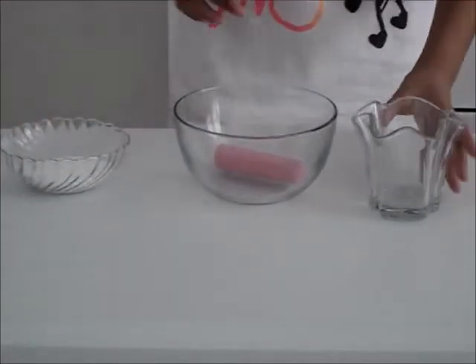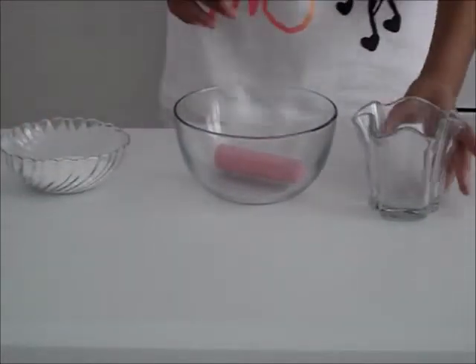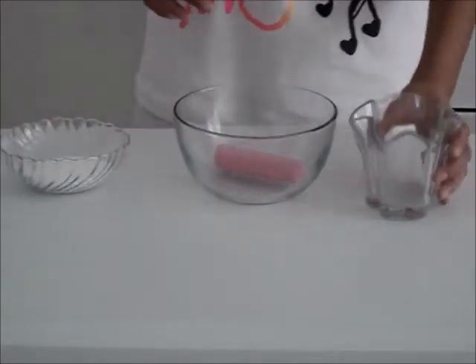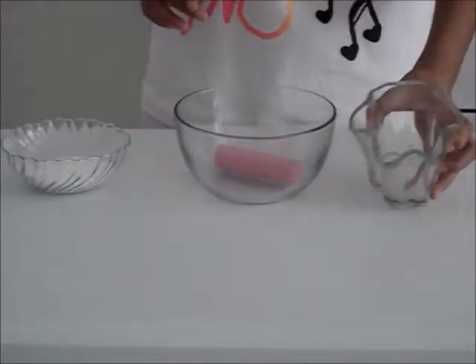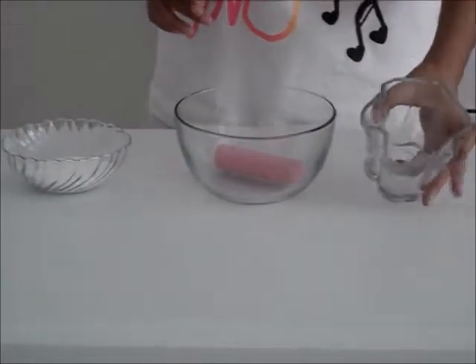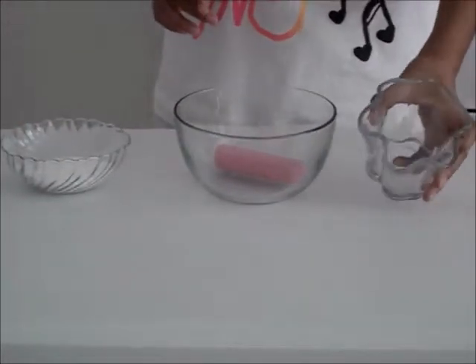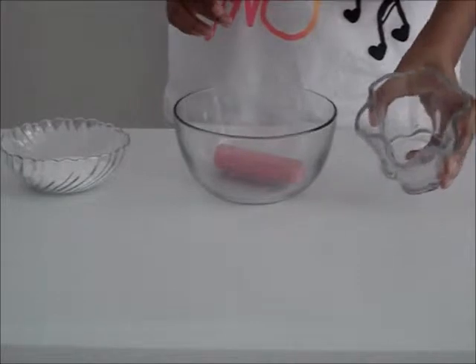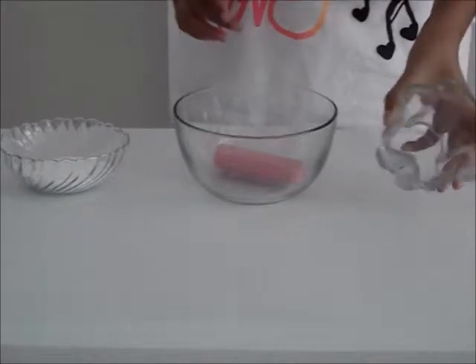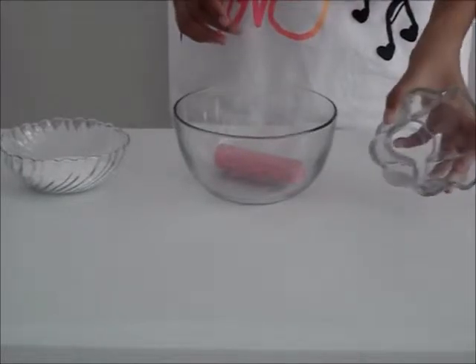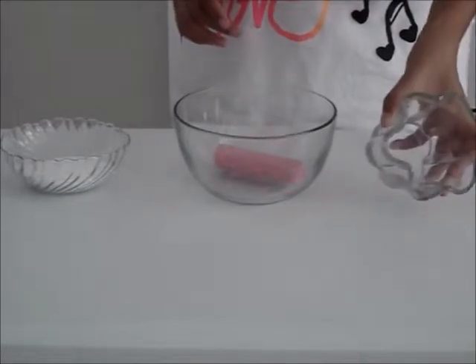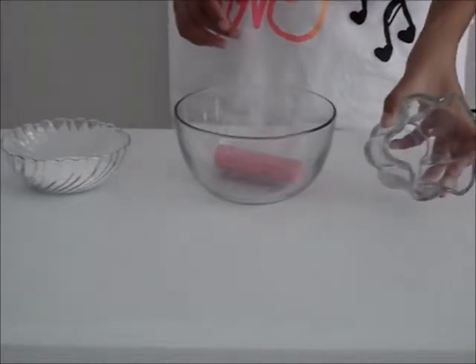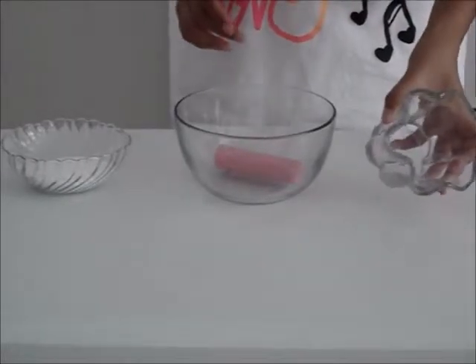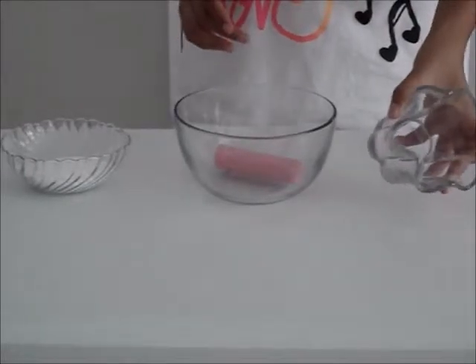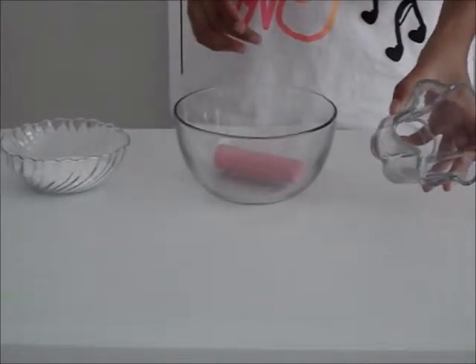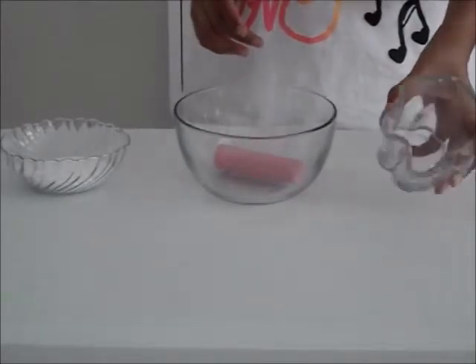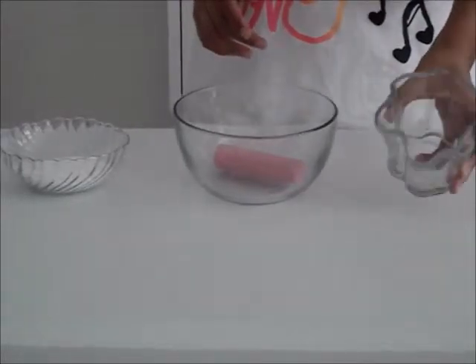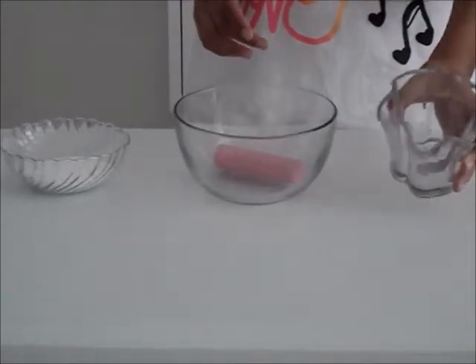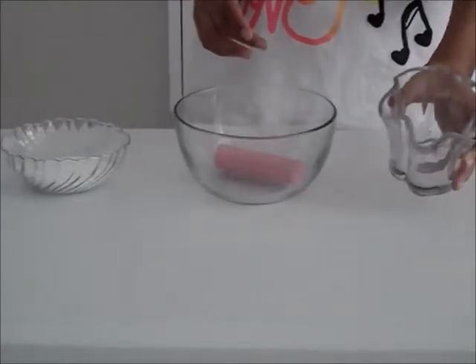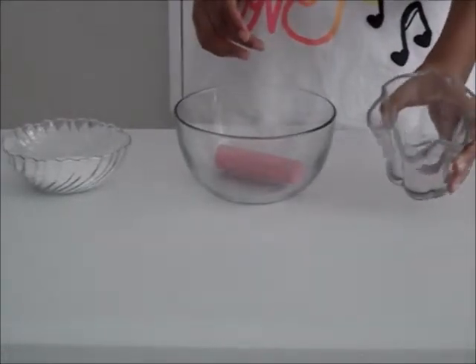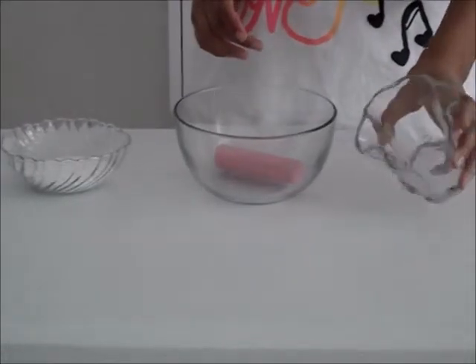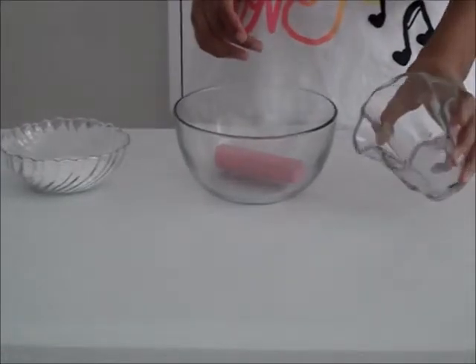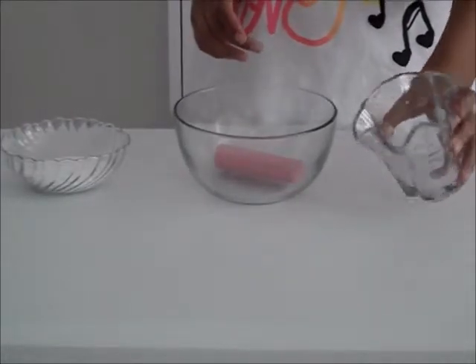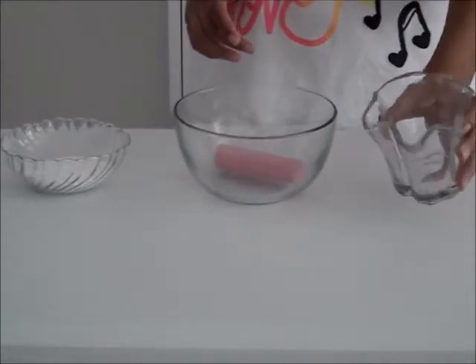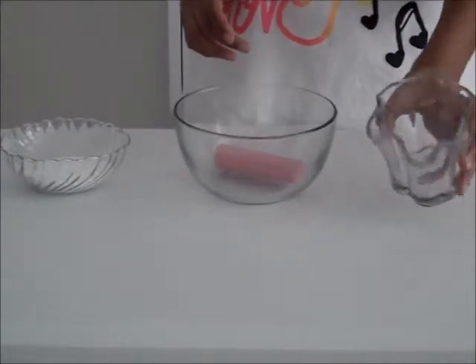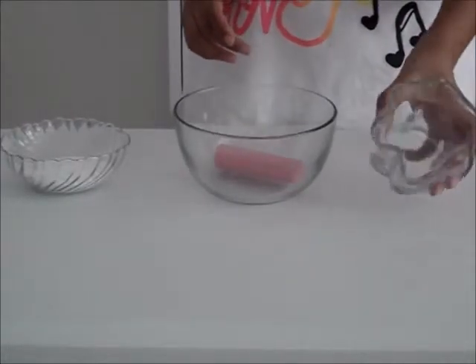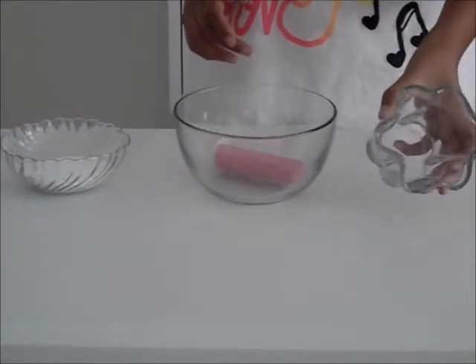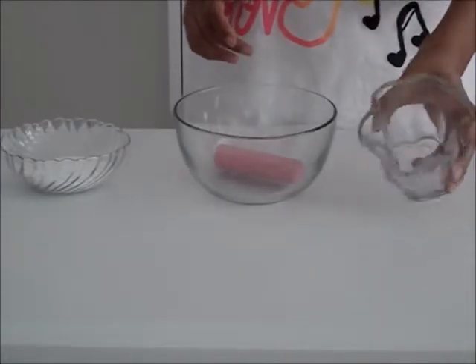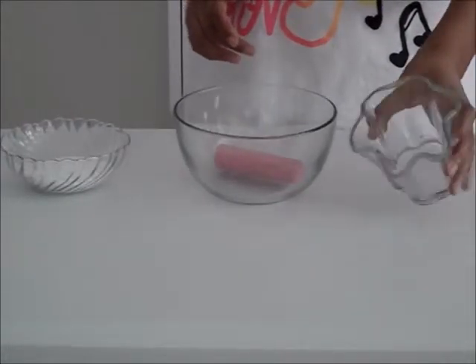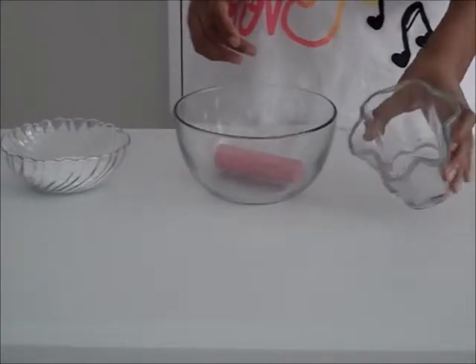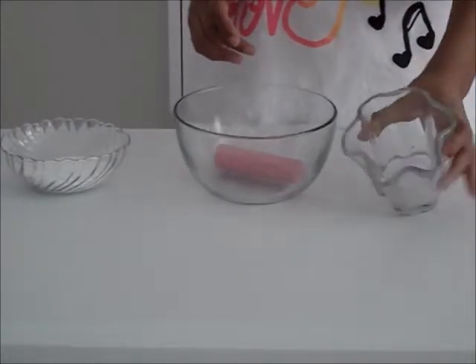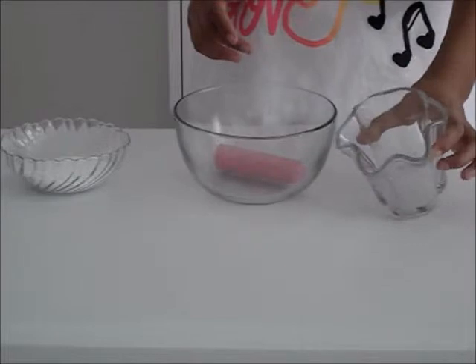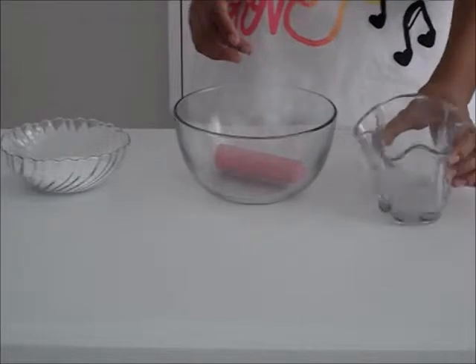And a container to put your finished product in. You can use anything — a tall glass or a jar. I'm using a can to hold it.